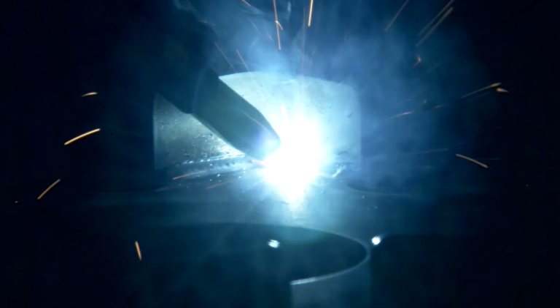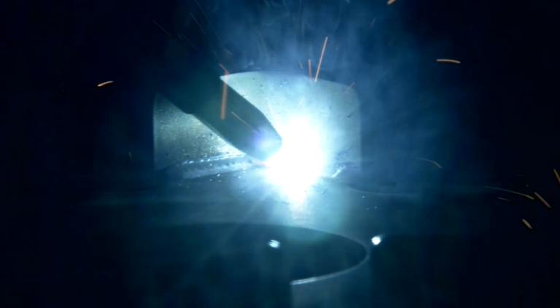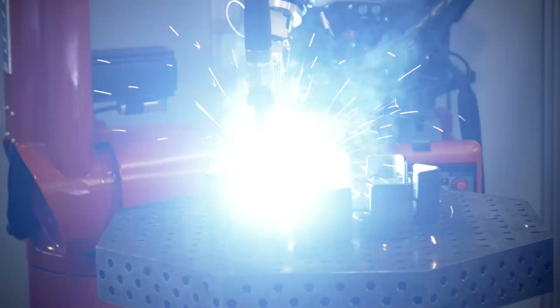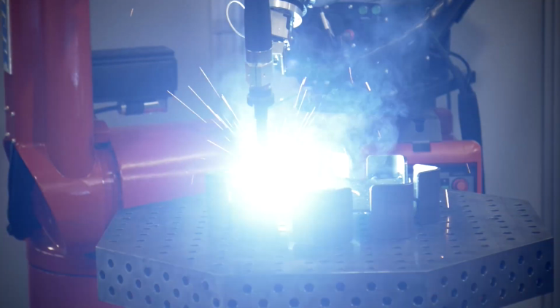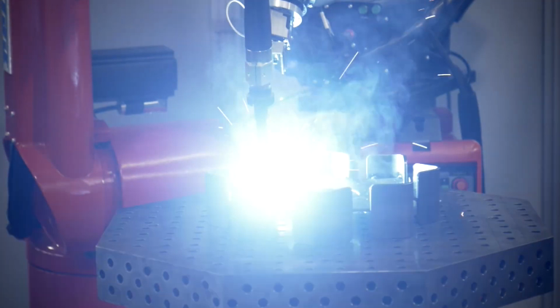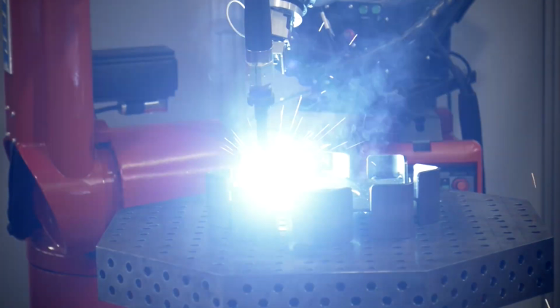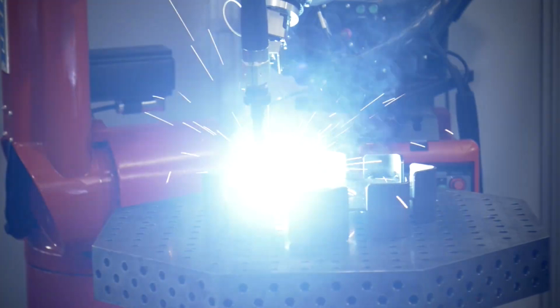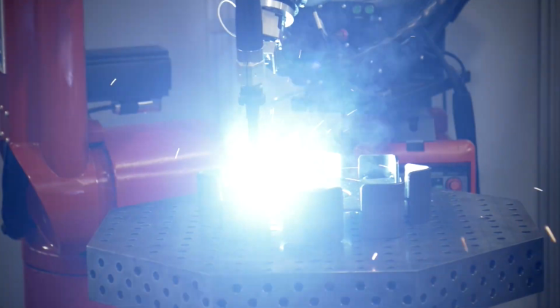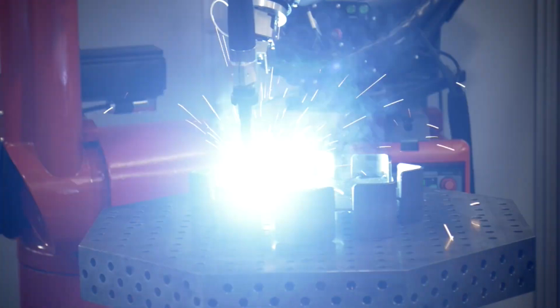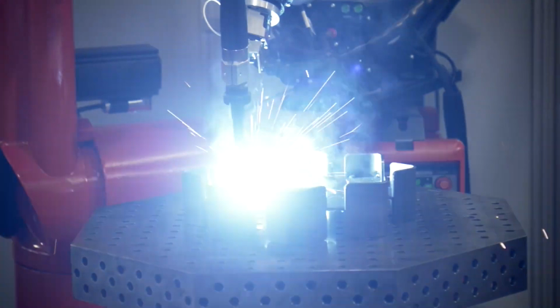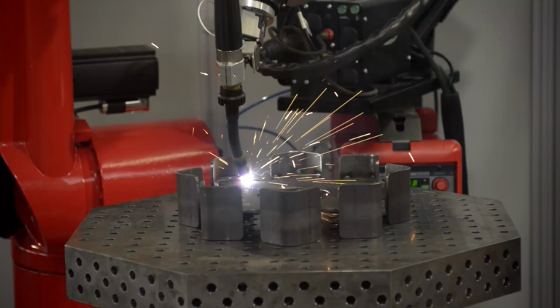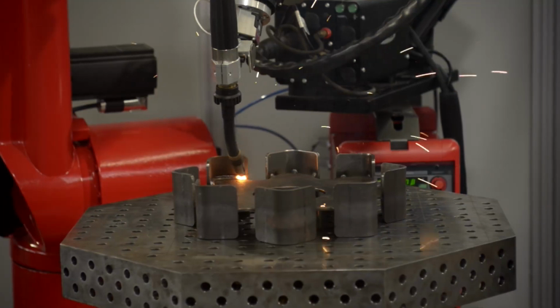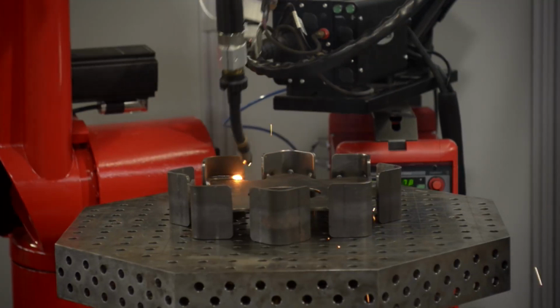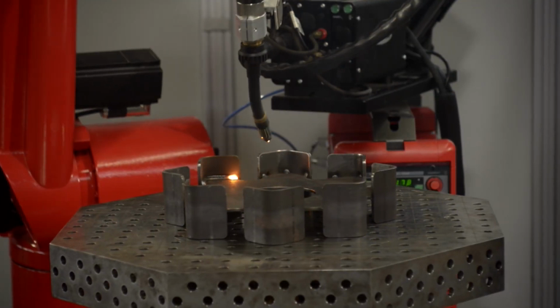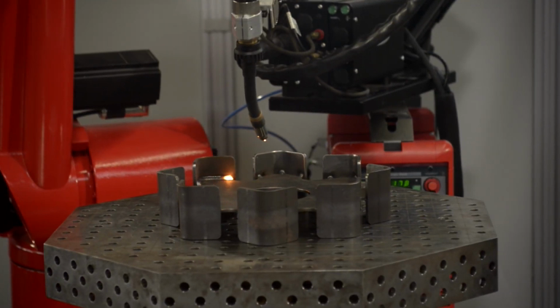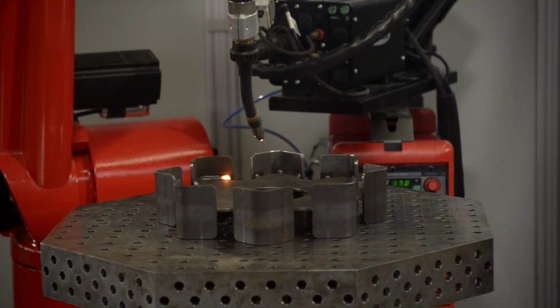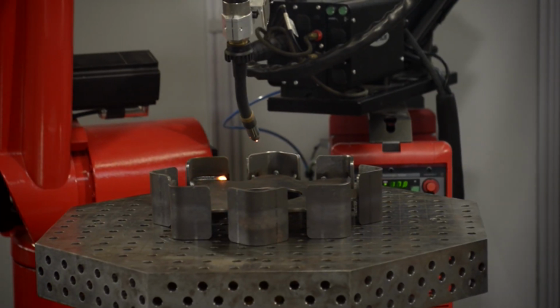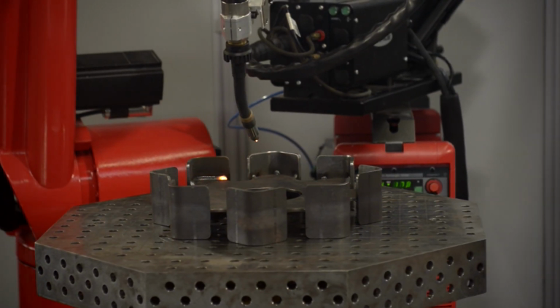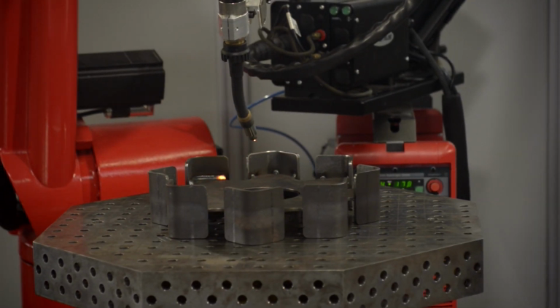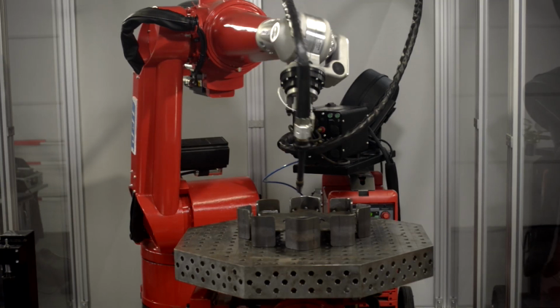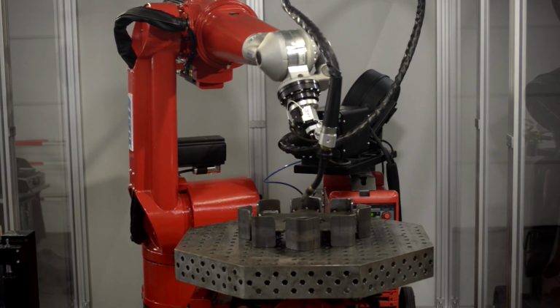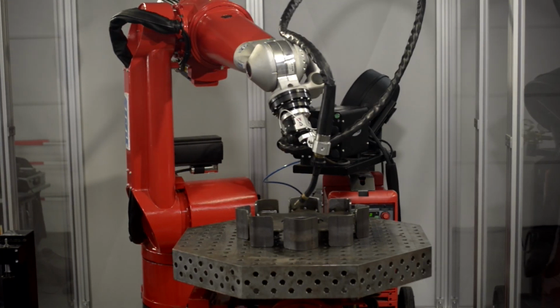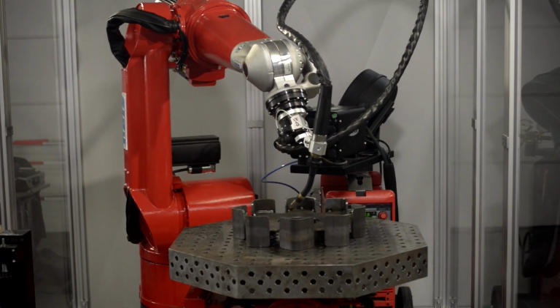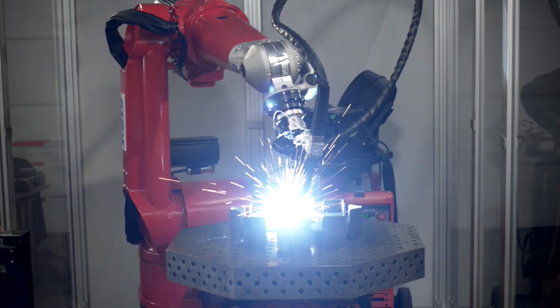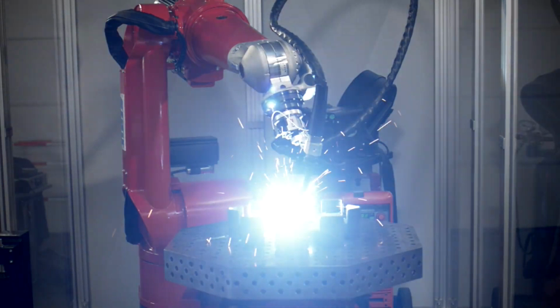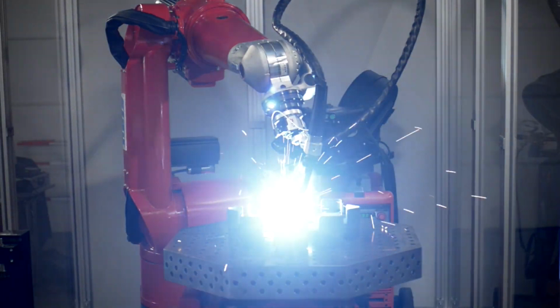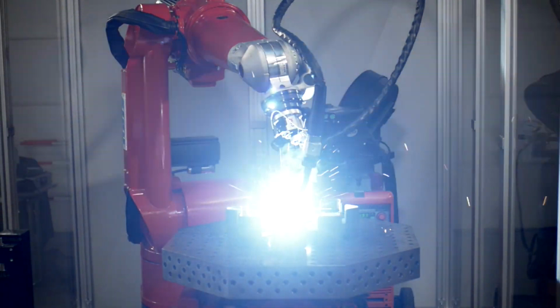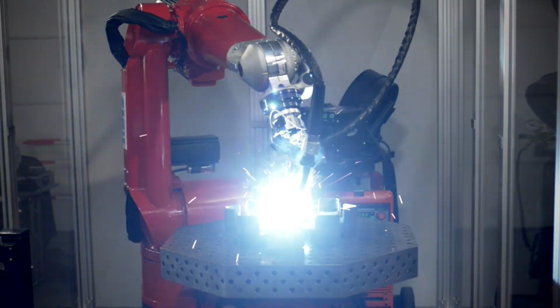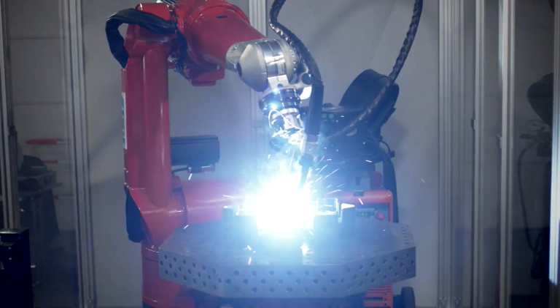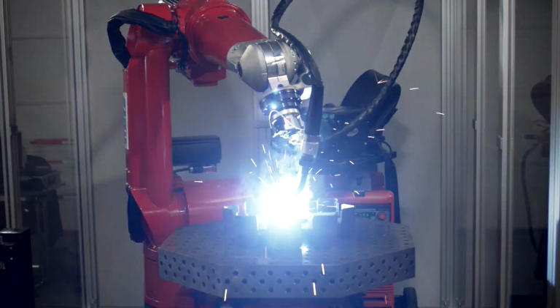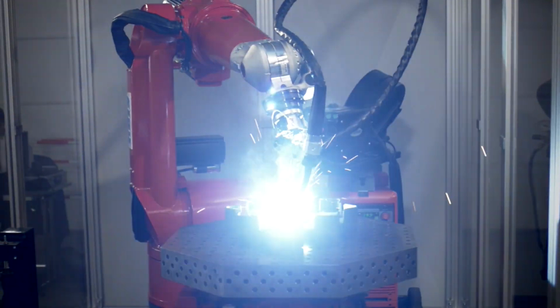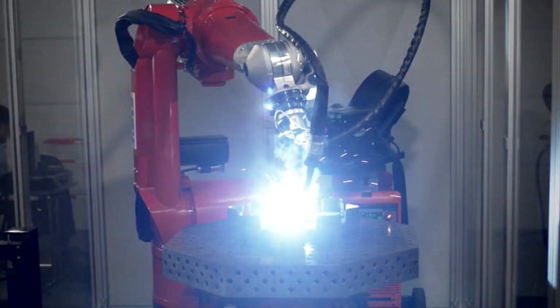Freed from monotonous and tedious tasks, workers can use their expertise more effectively and stay on the job longer.